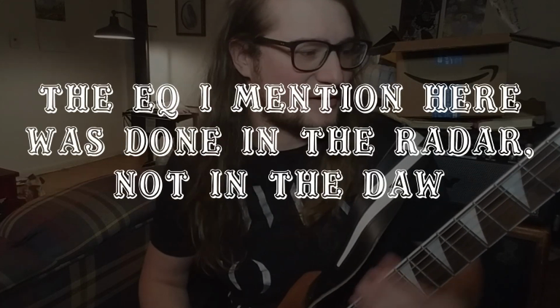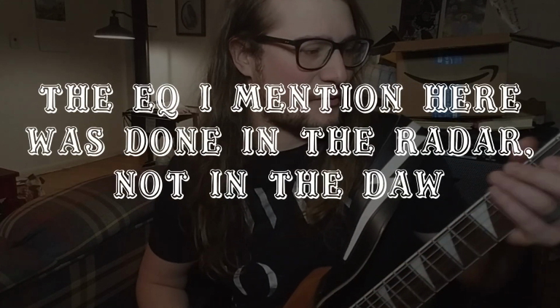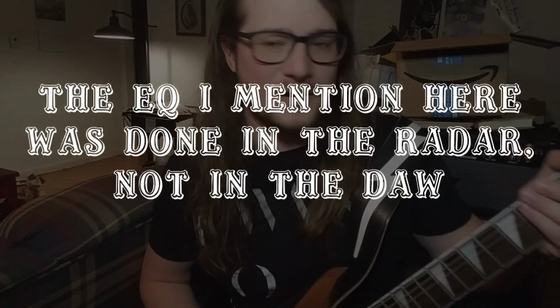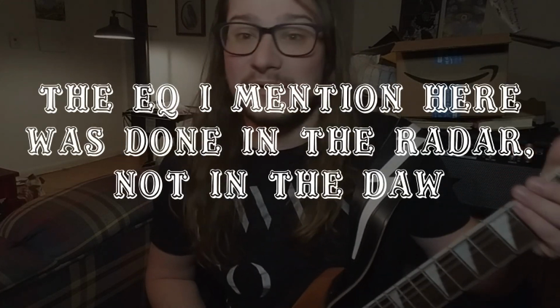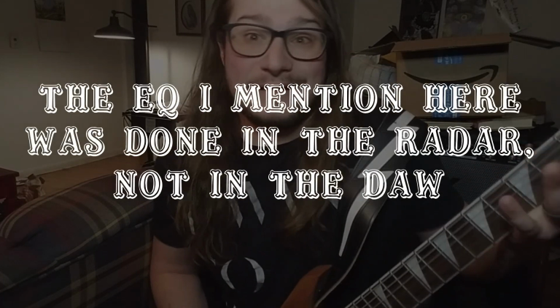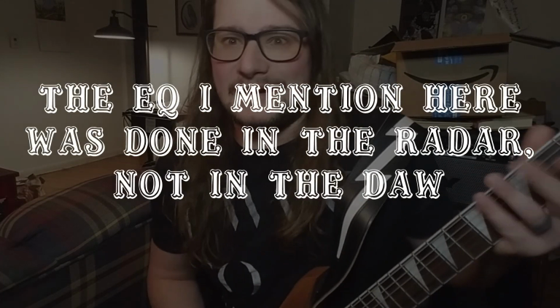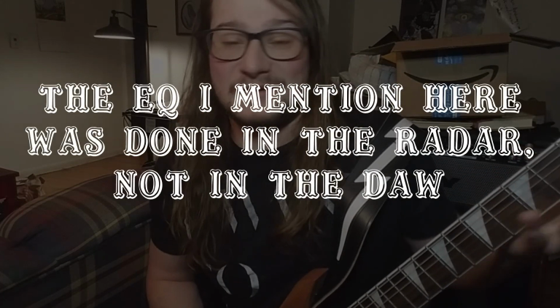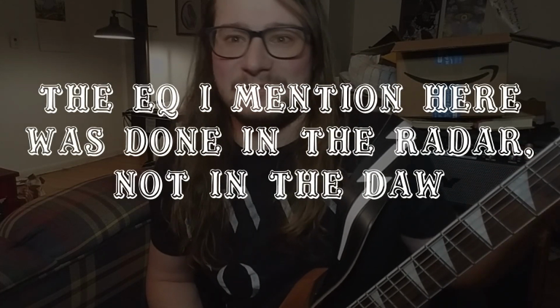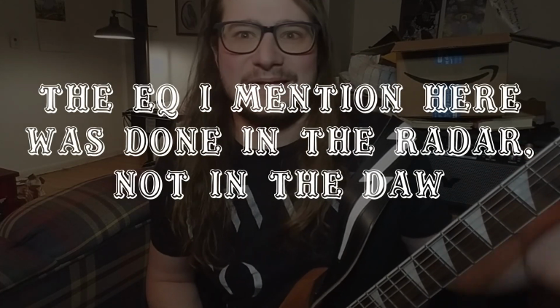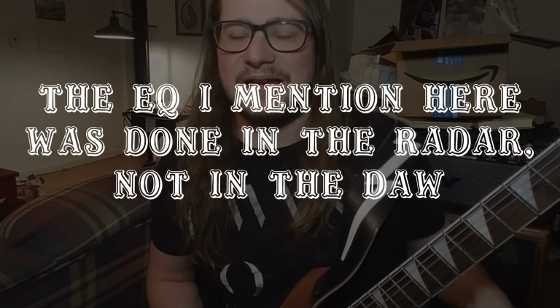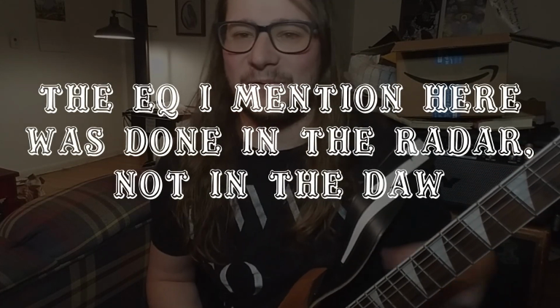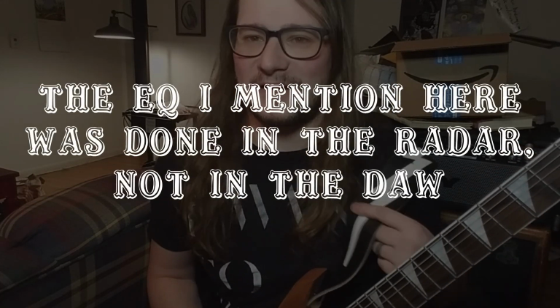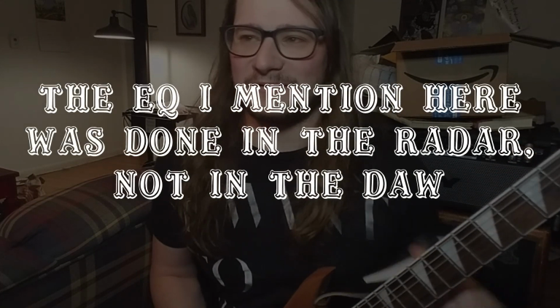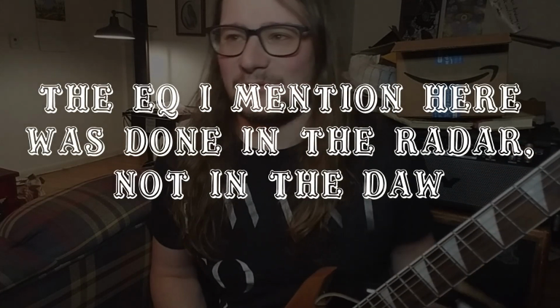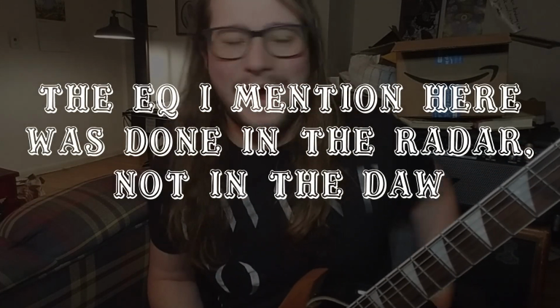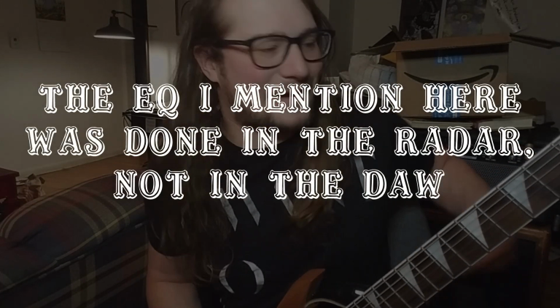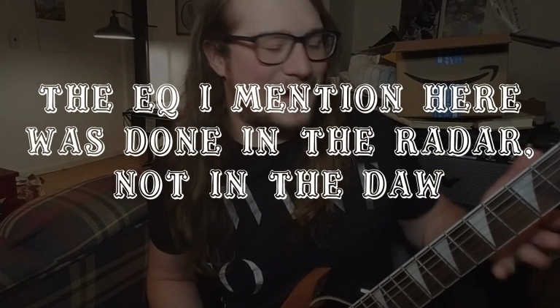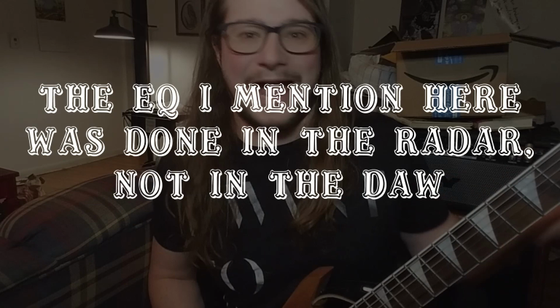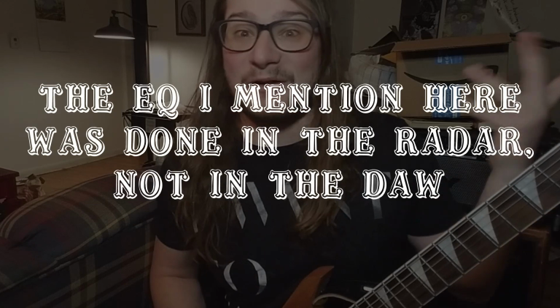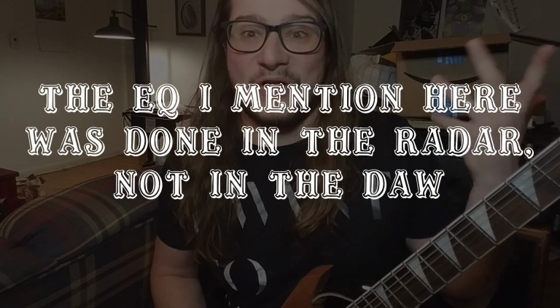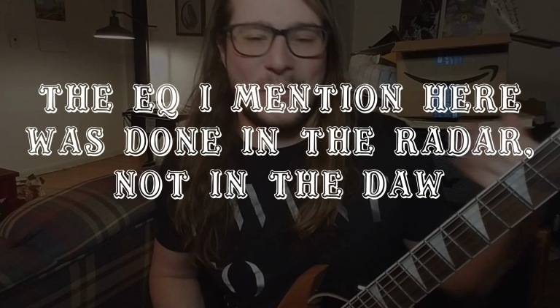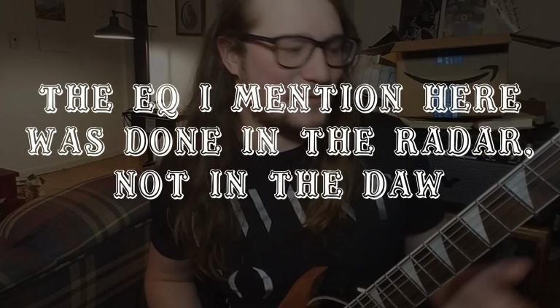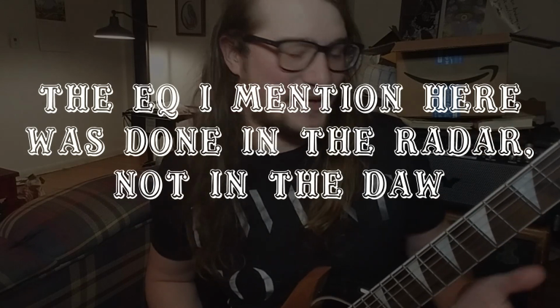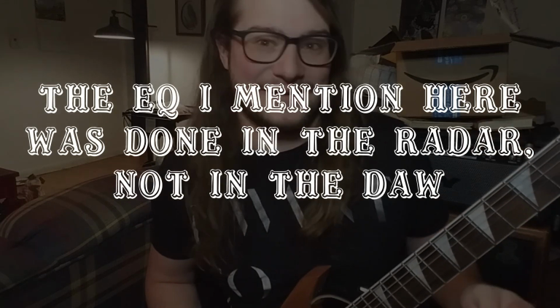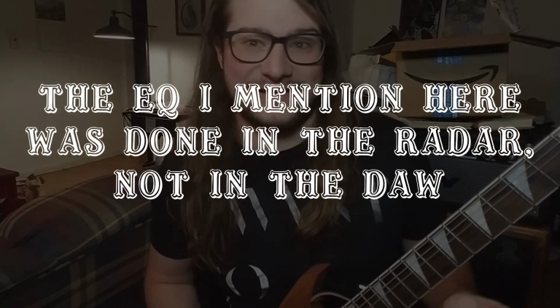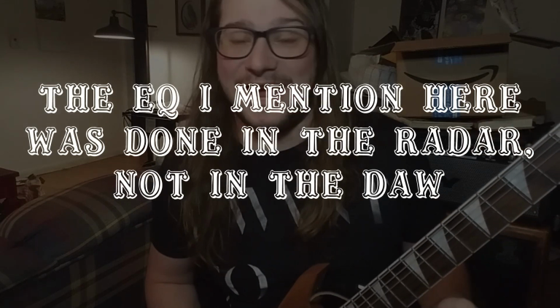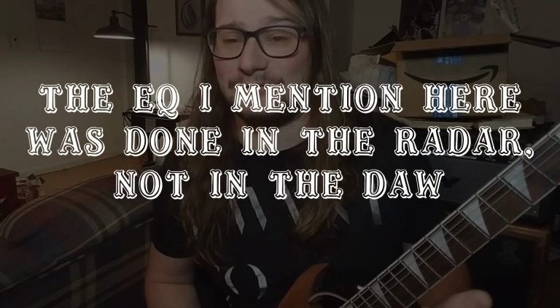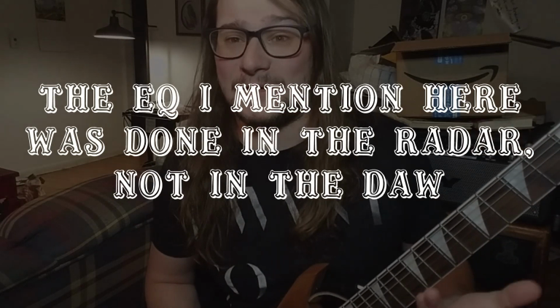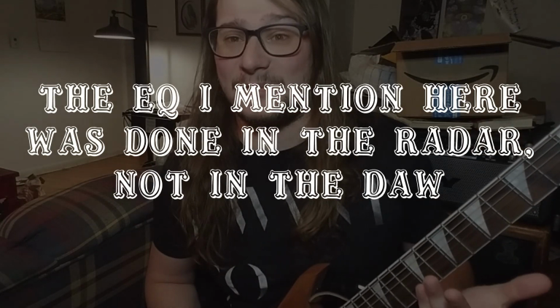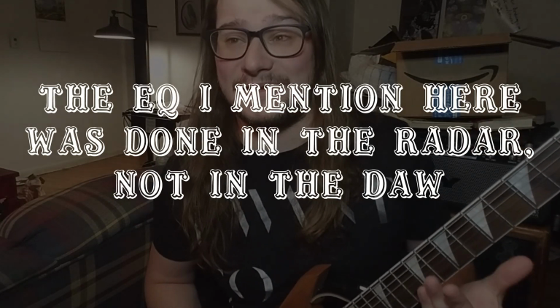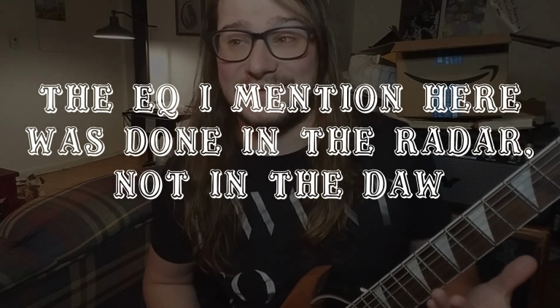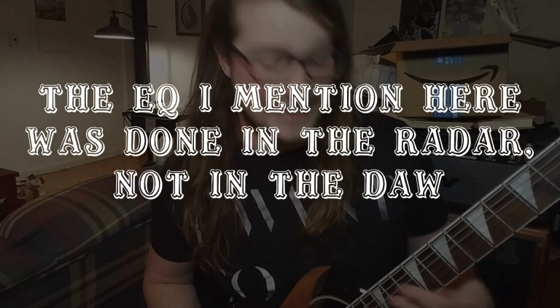So here's me taking a fucking whack at it — I don't know, because I learned how to play this today.